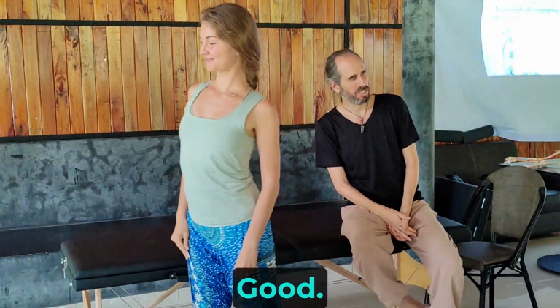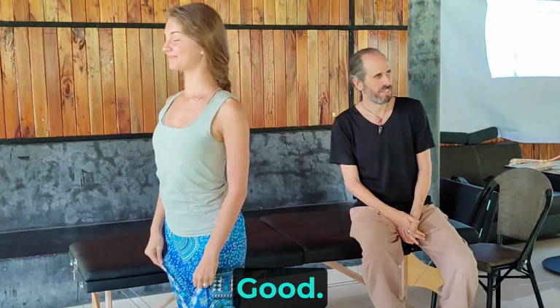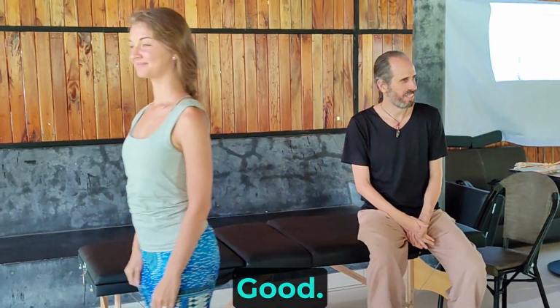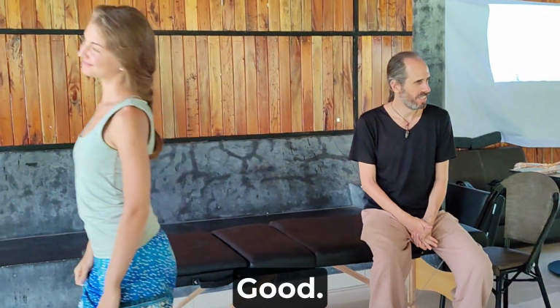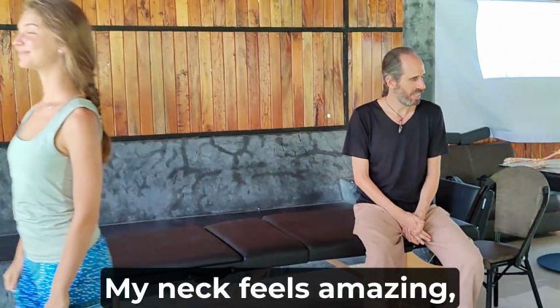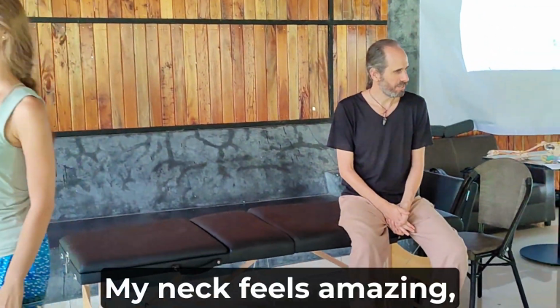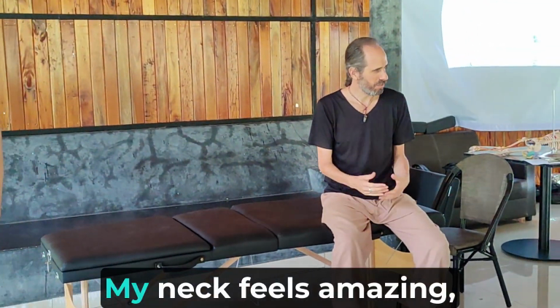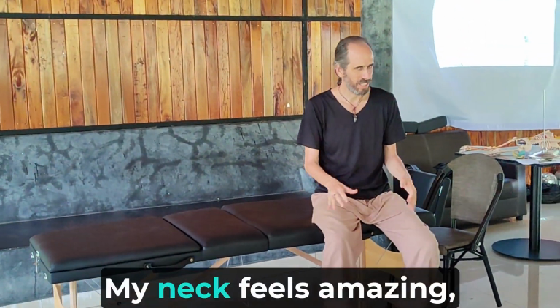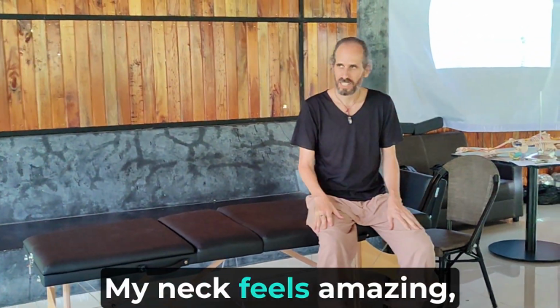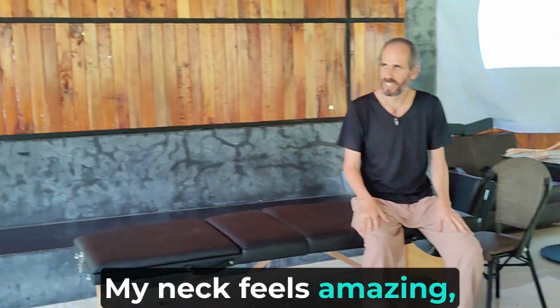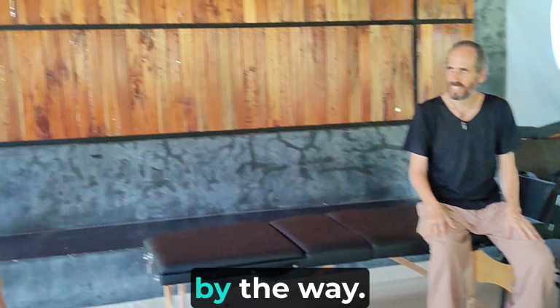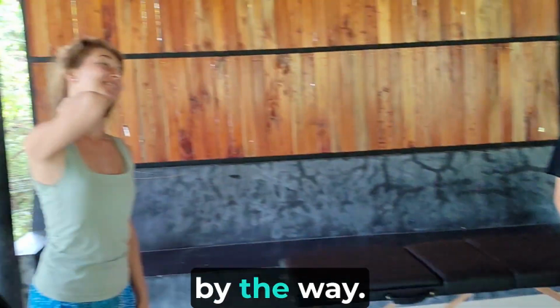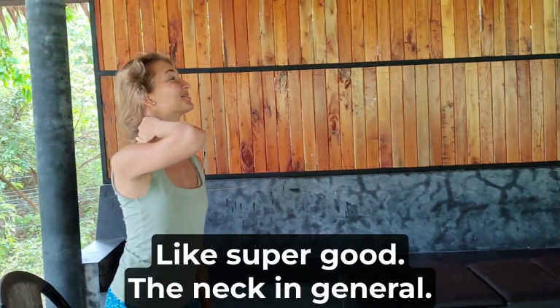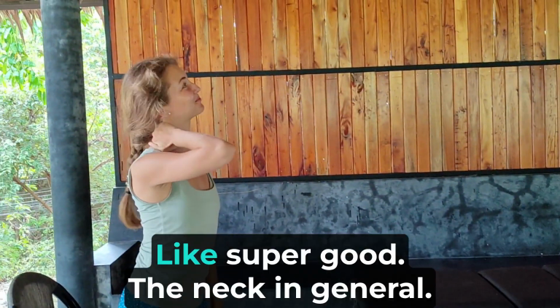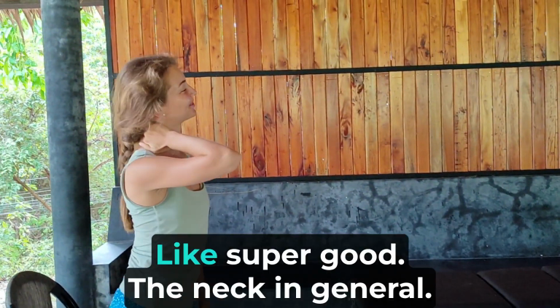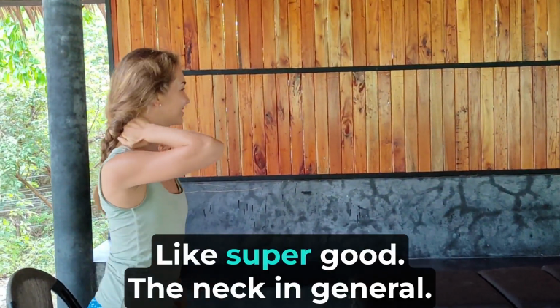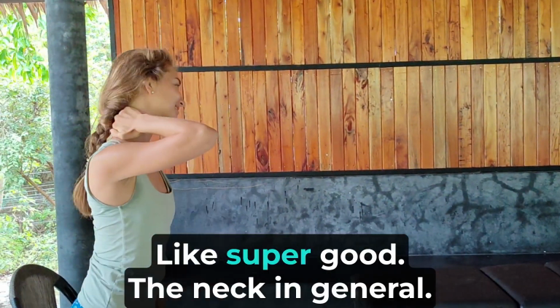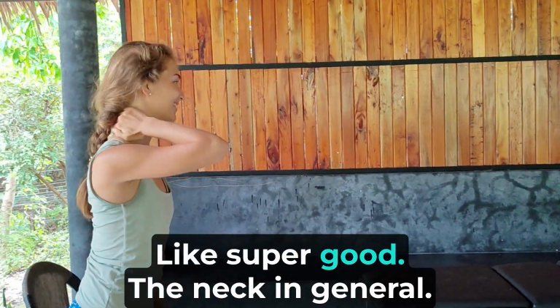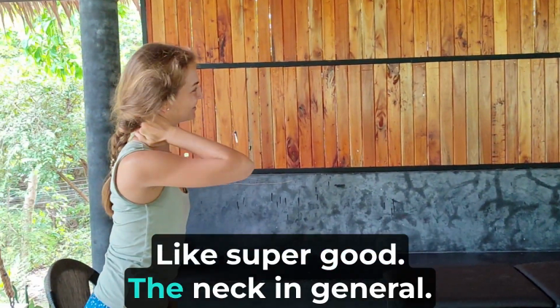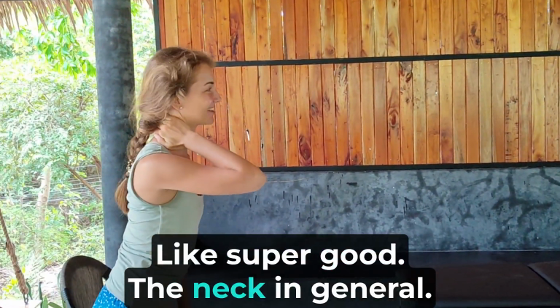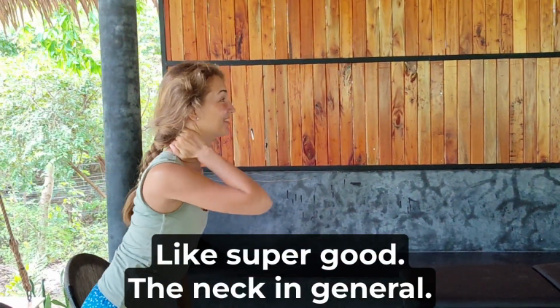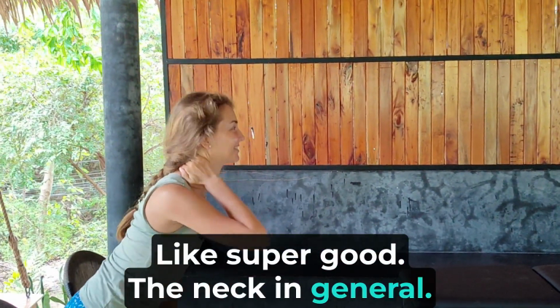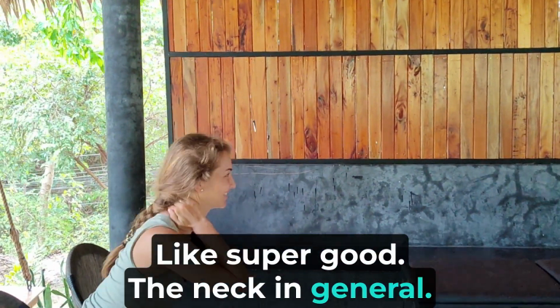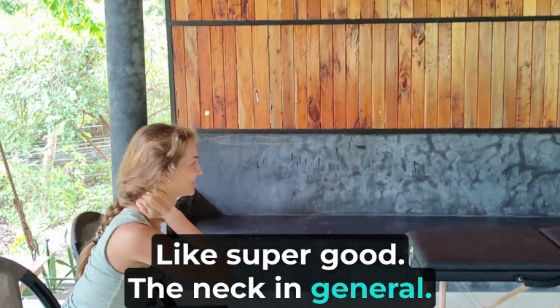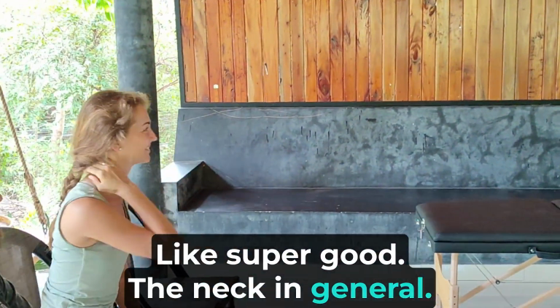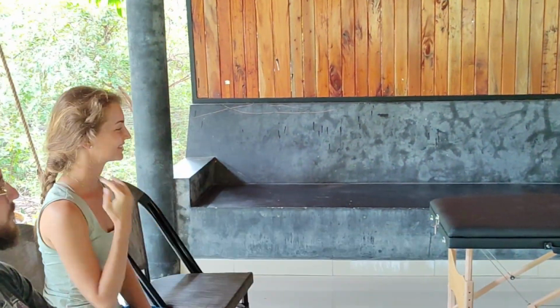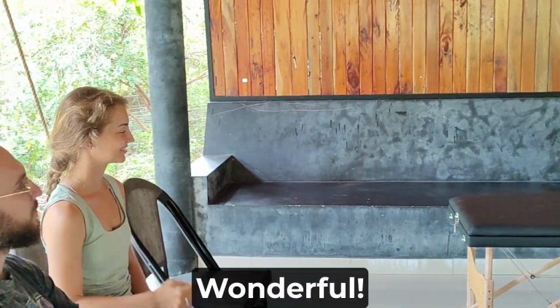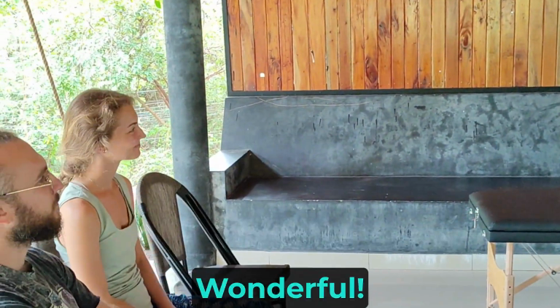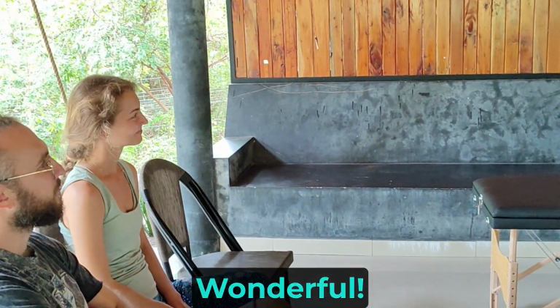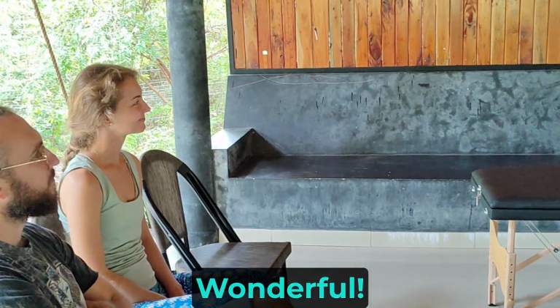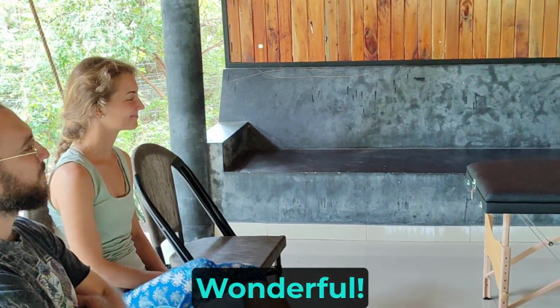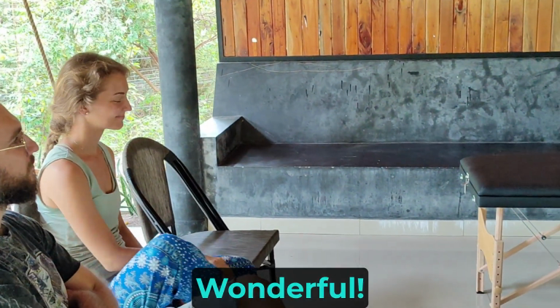My neck feels amazing by the way — super good, my neck feels wonderful.